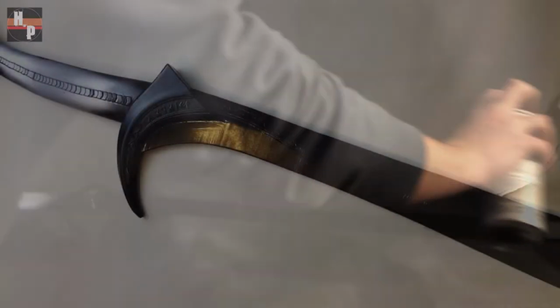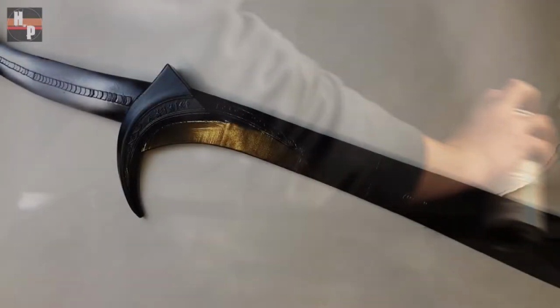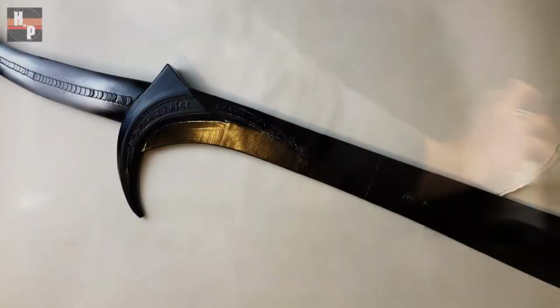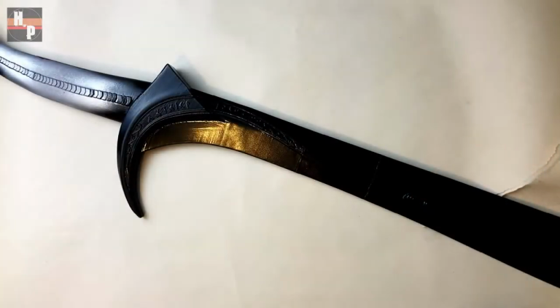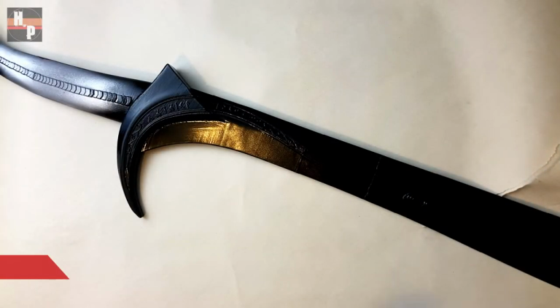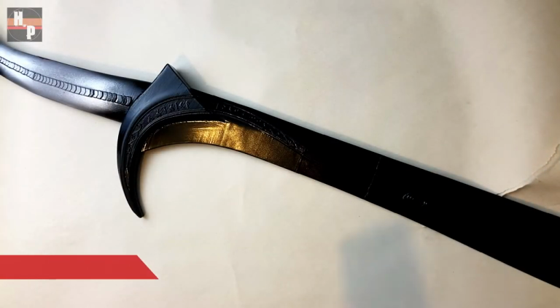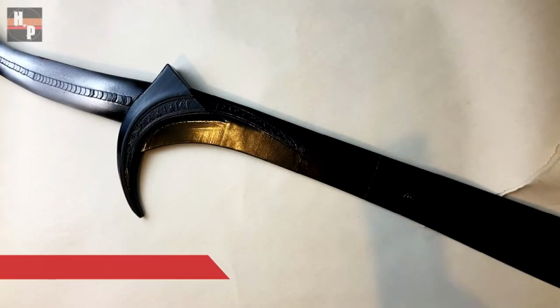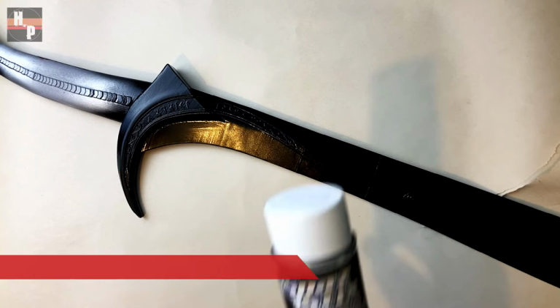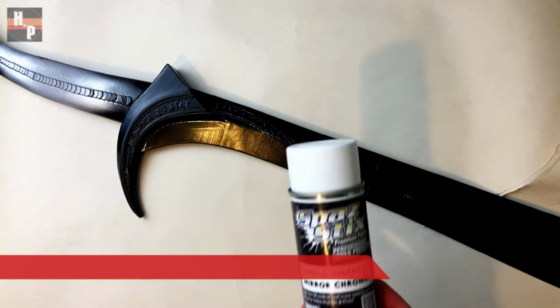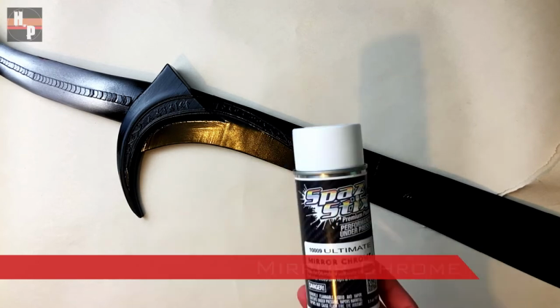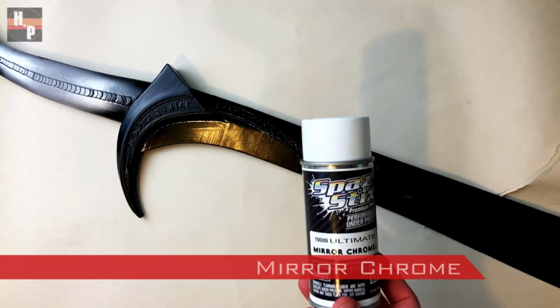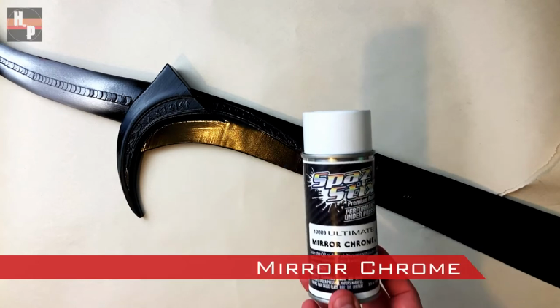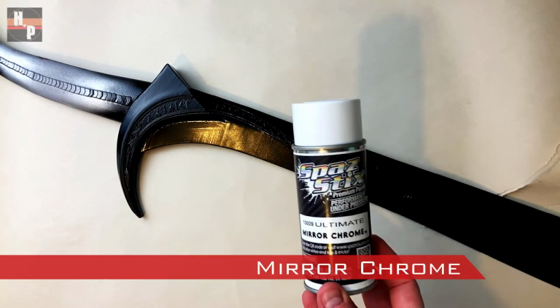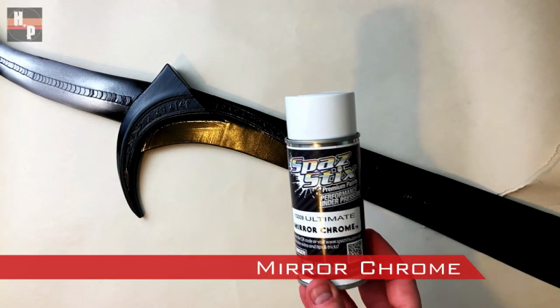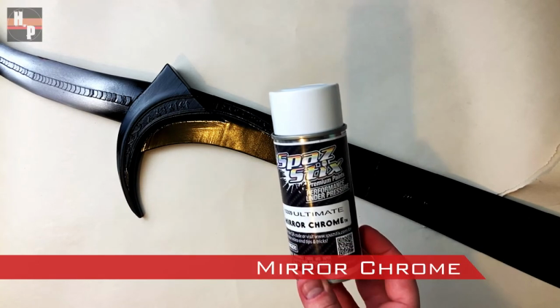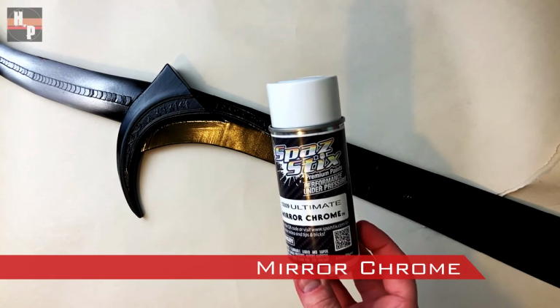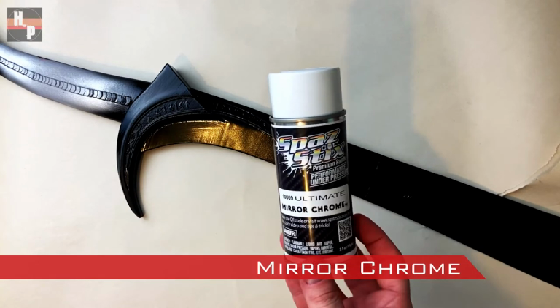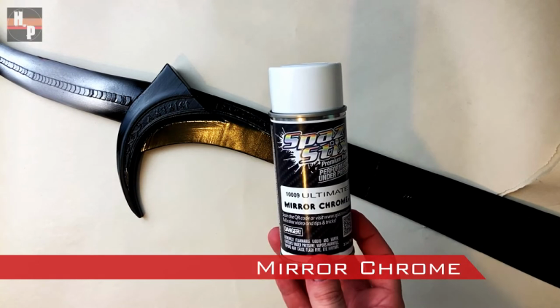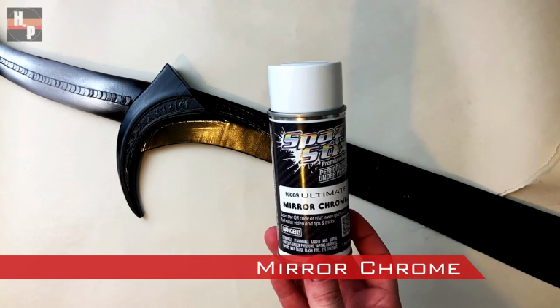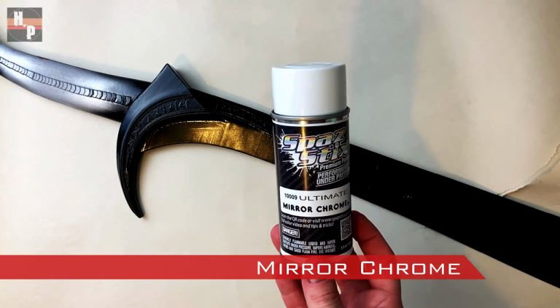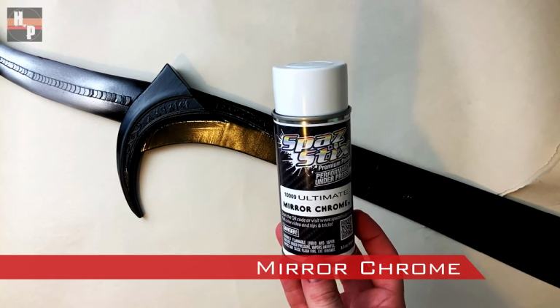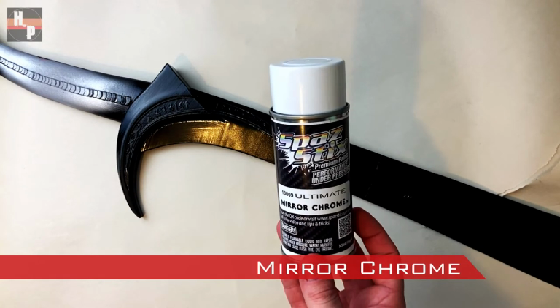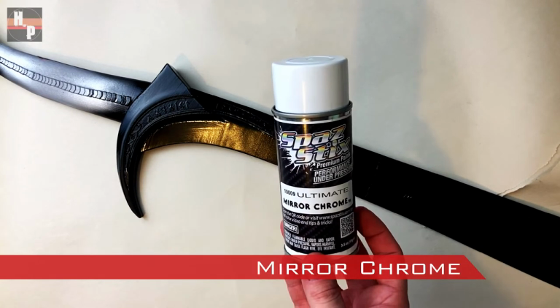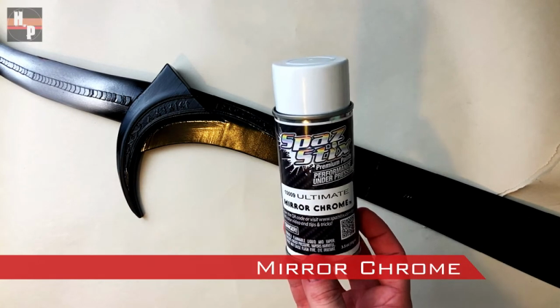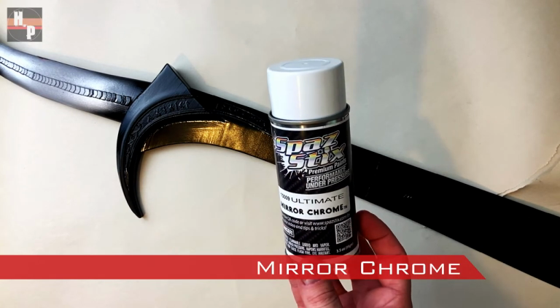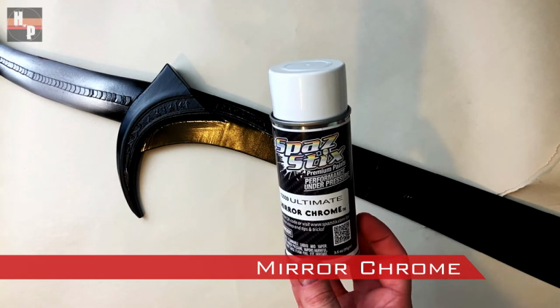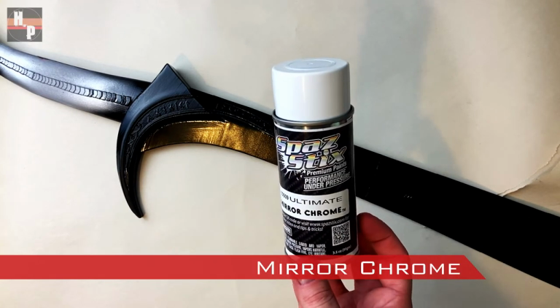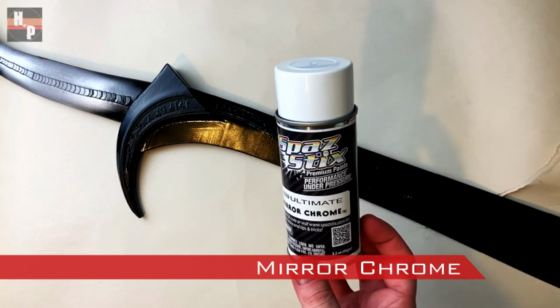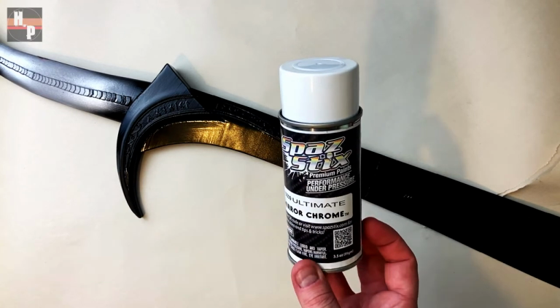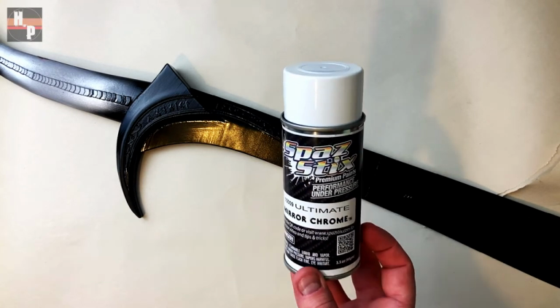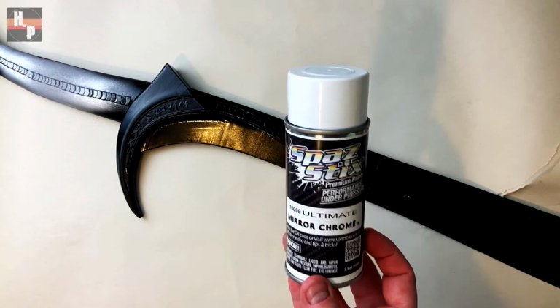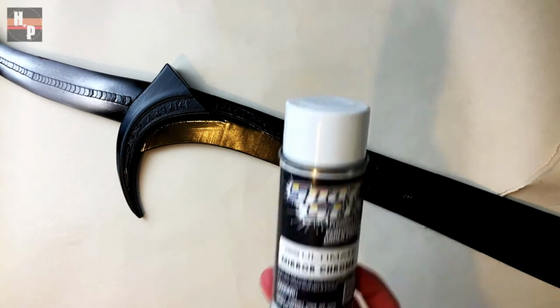Now that the black is dry, I'm going to use this mirror chrome spray on the blade, pommel, and hand guard.